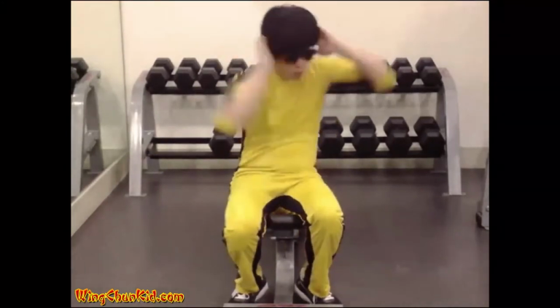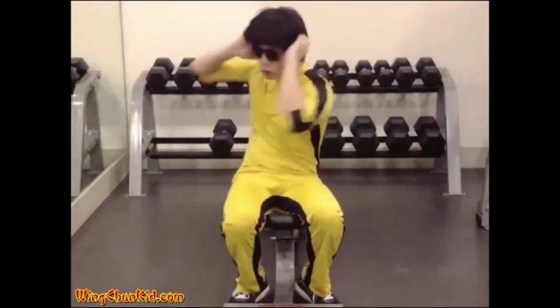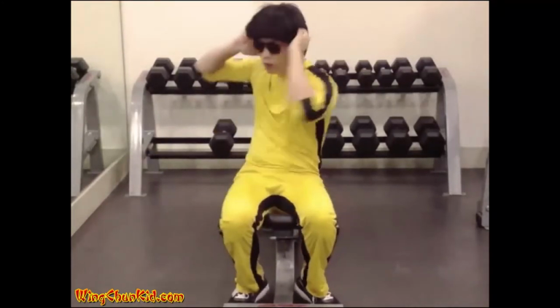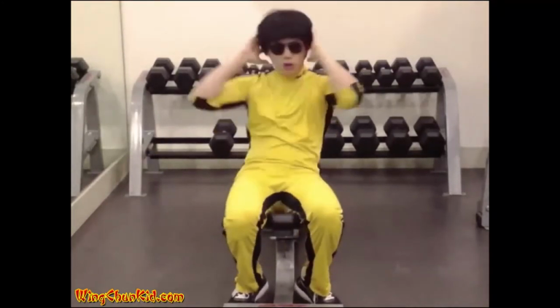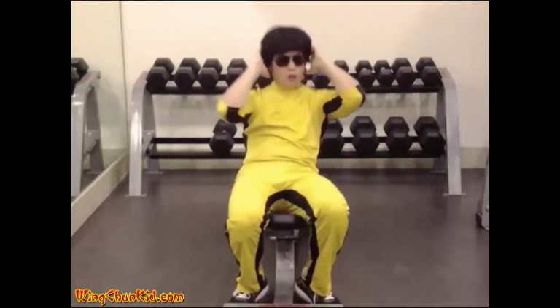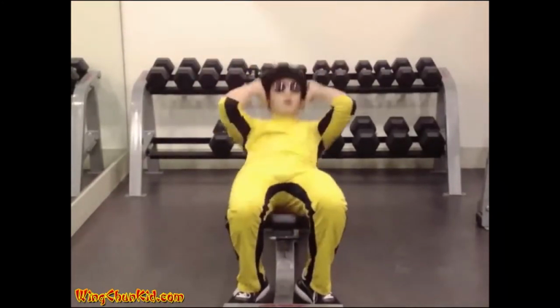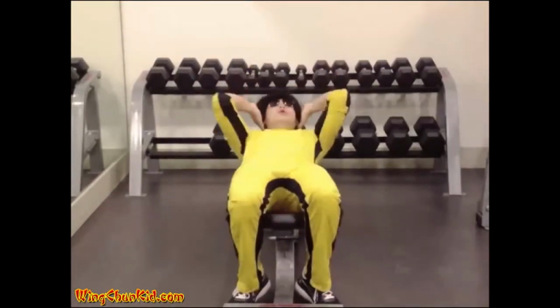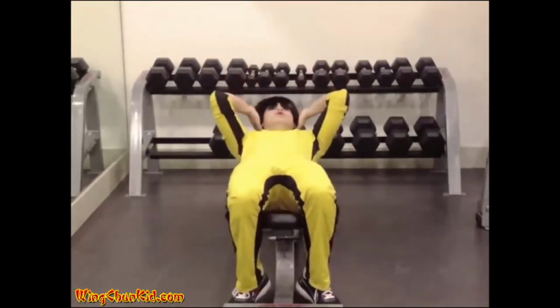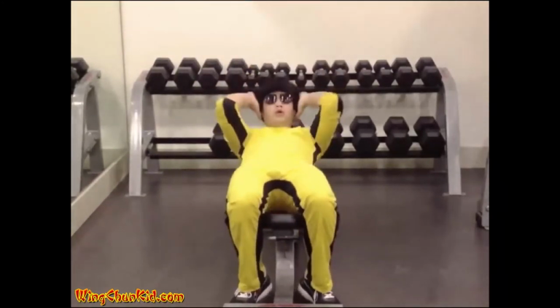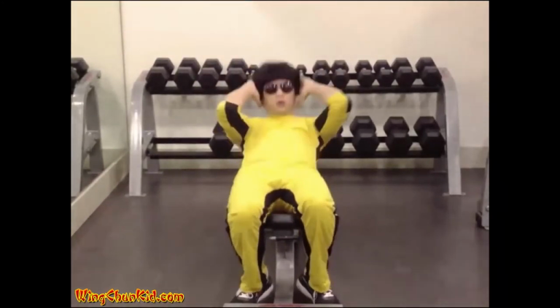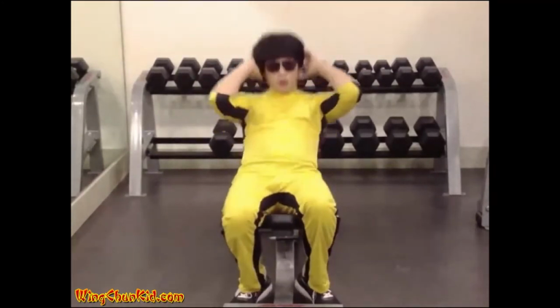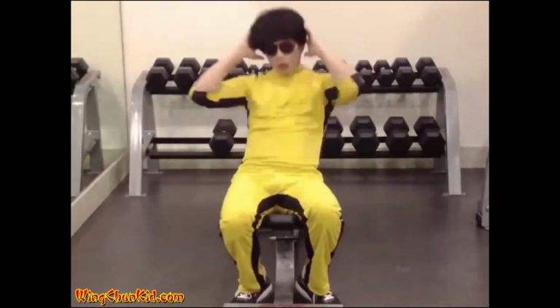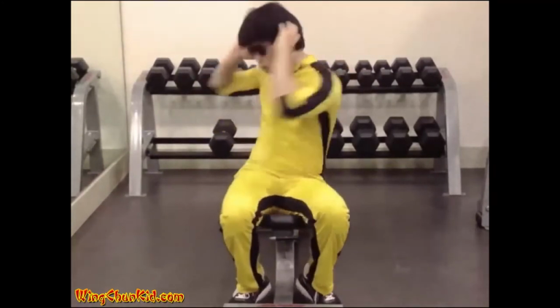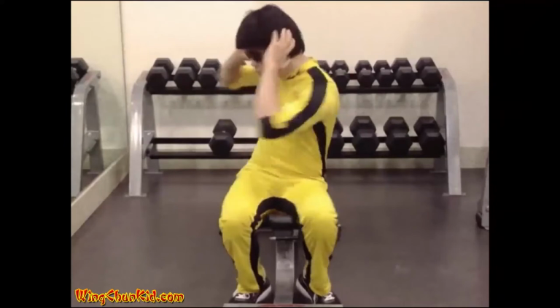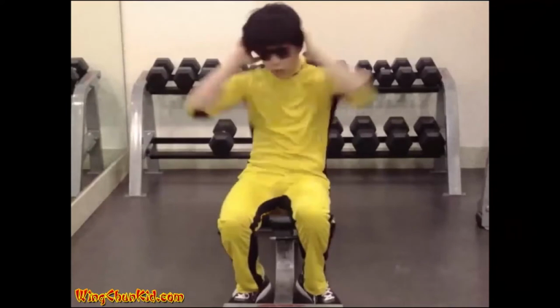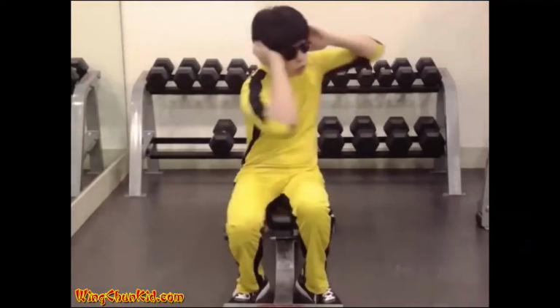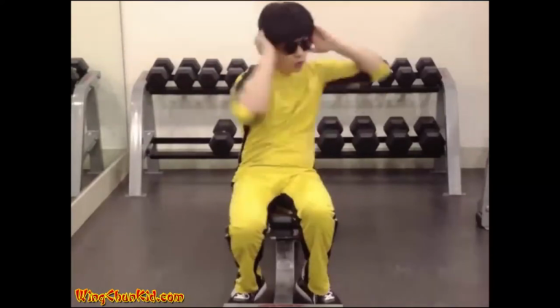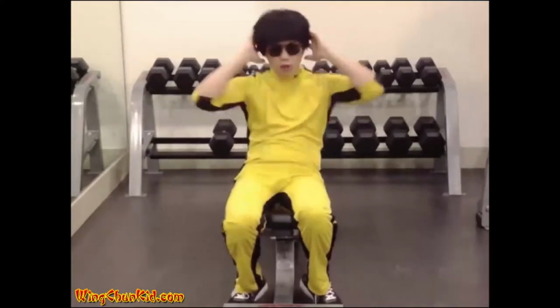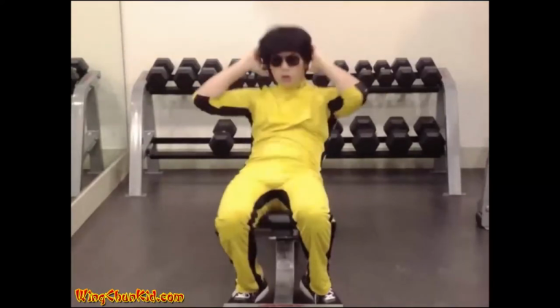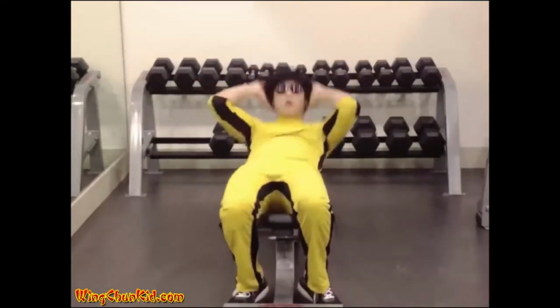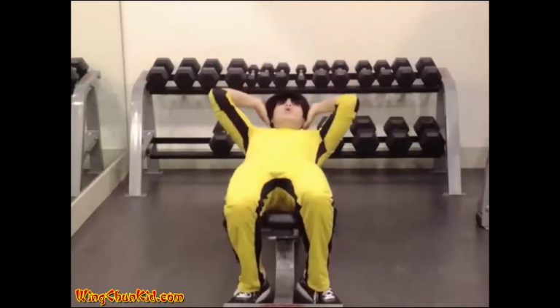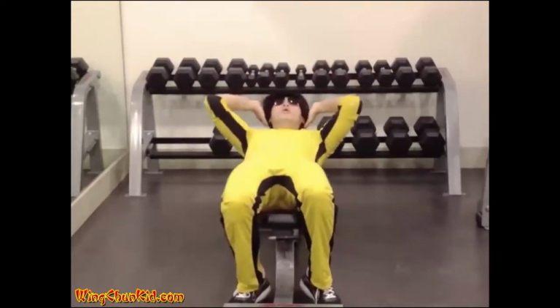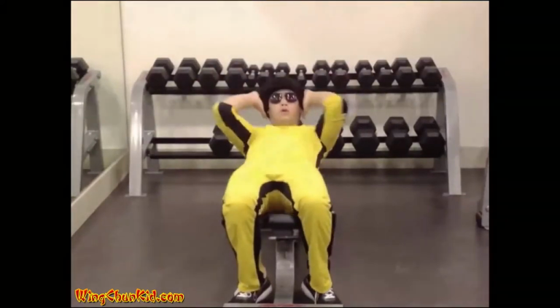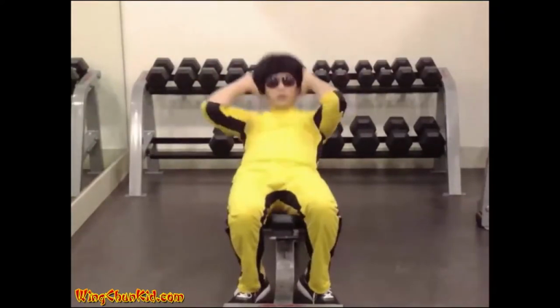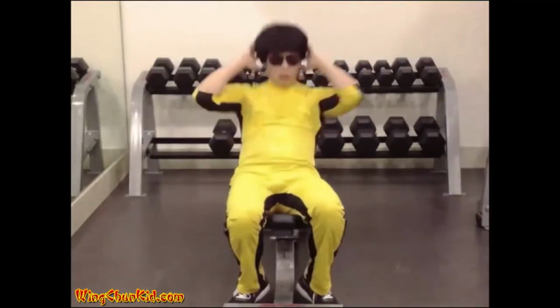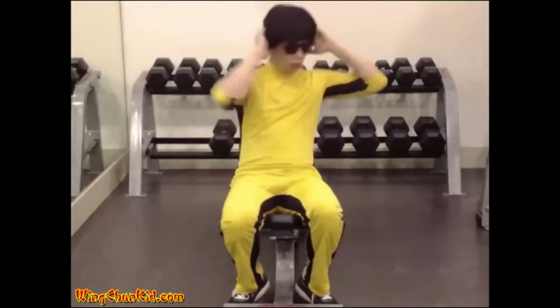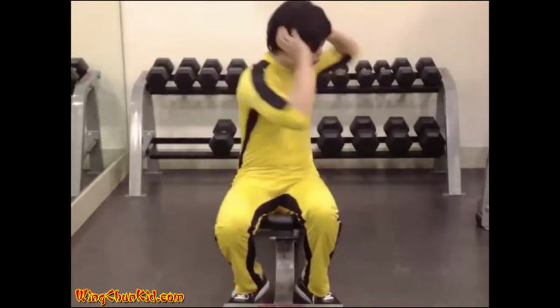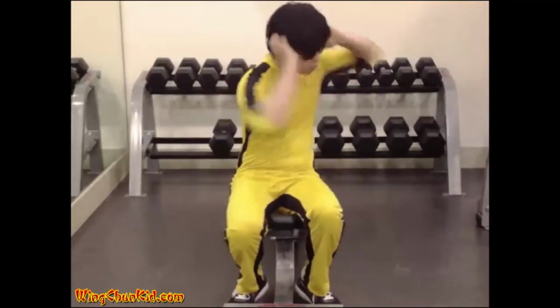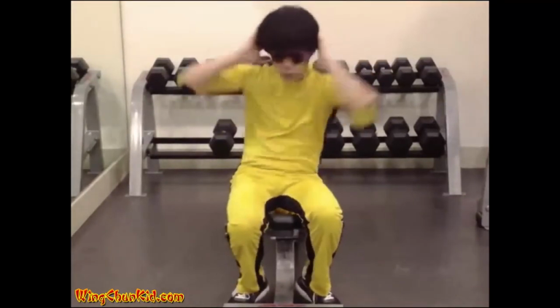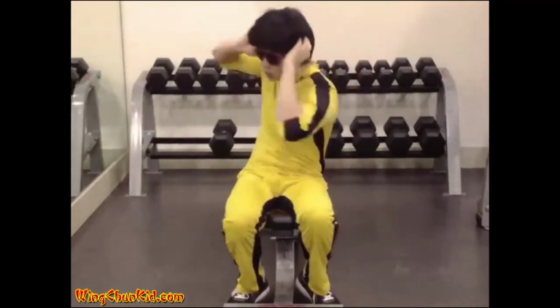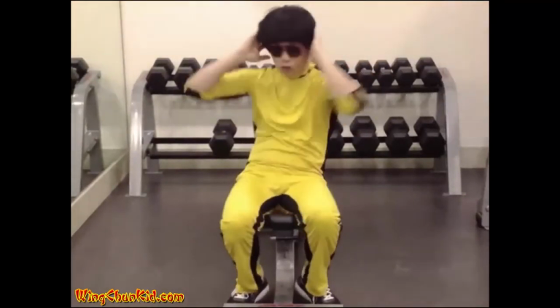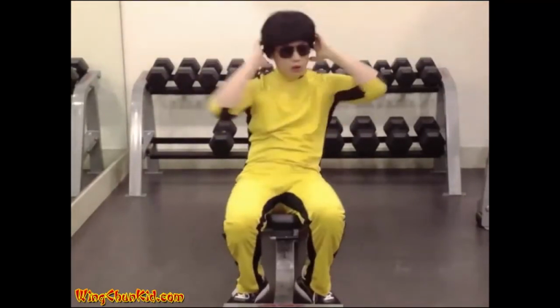Reps: 15 to 20. Please note, you can do this on the floor or on a bench.